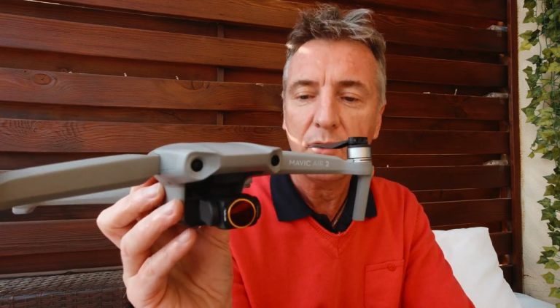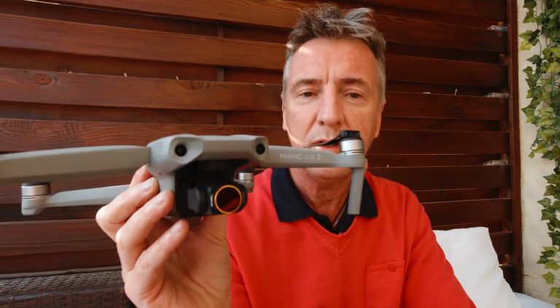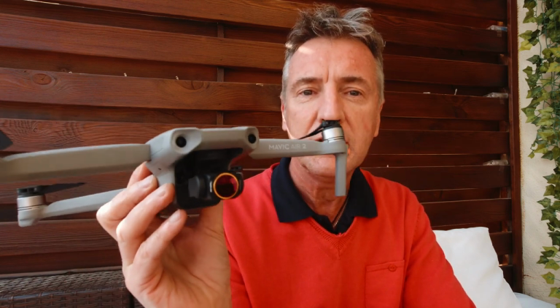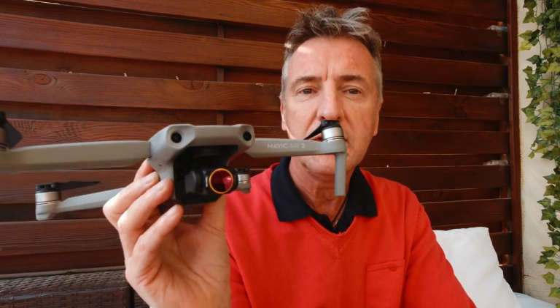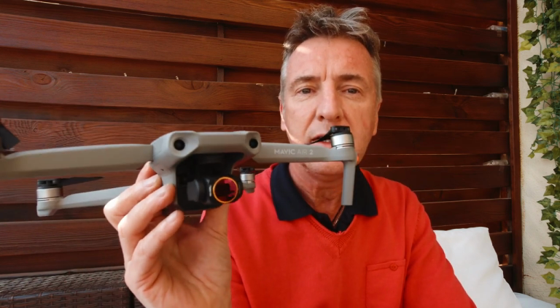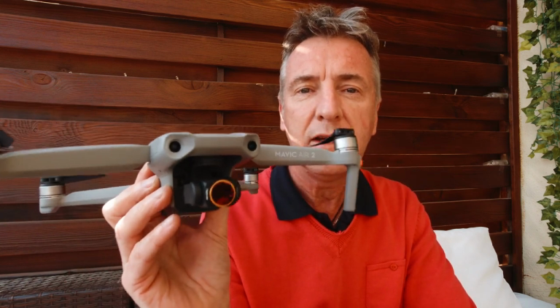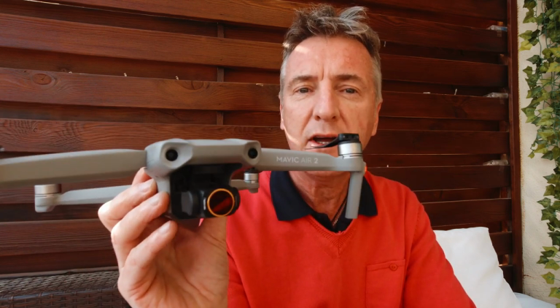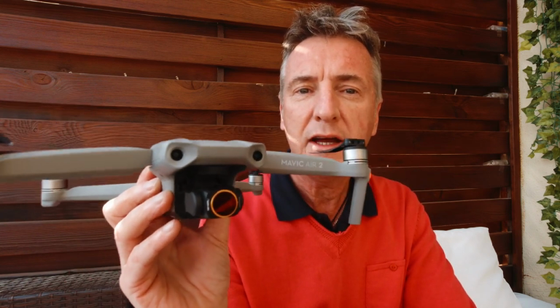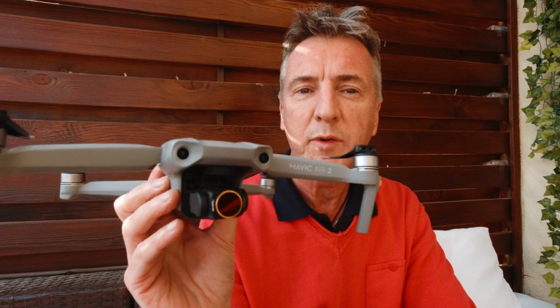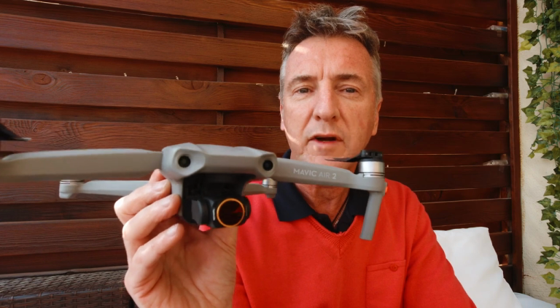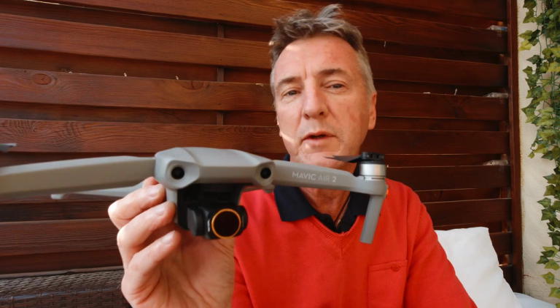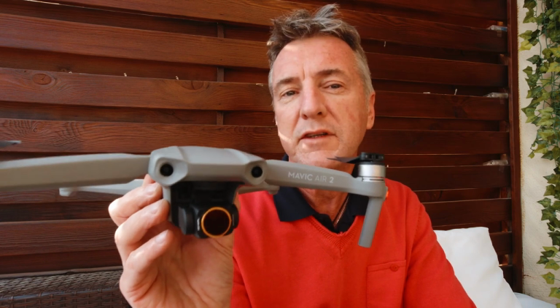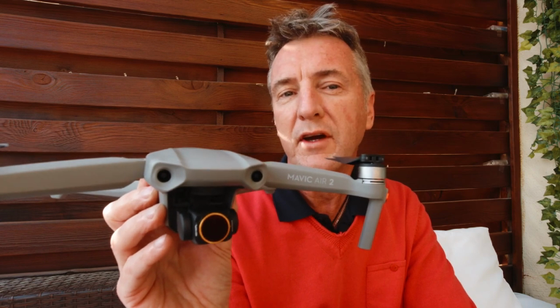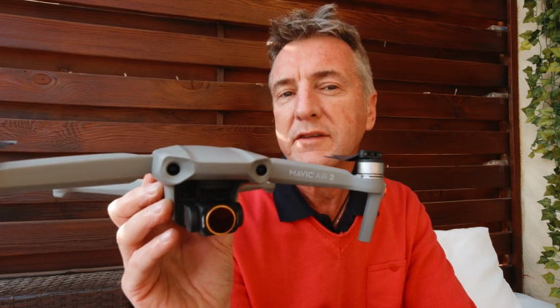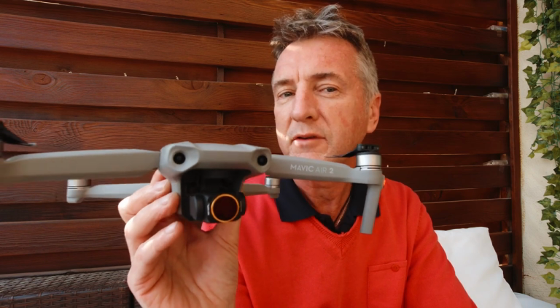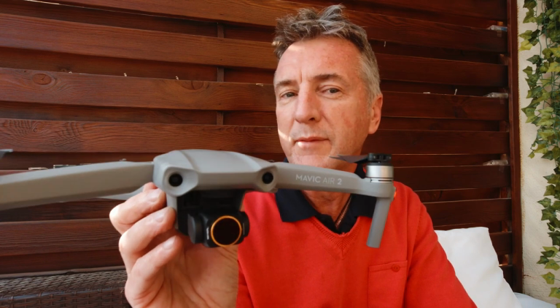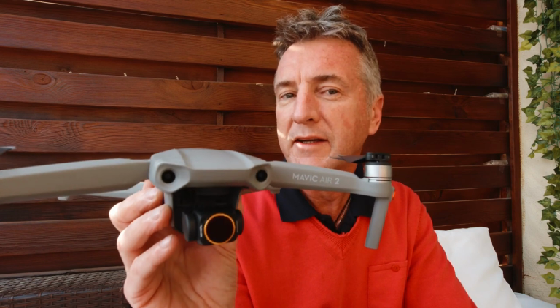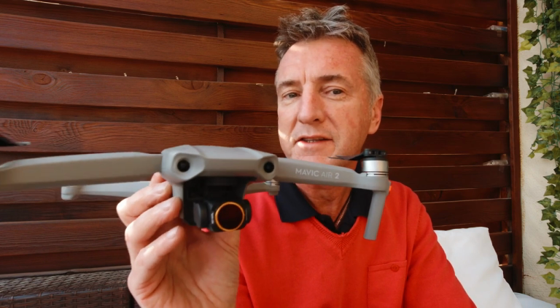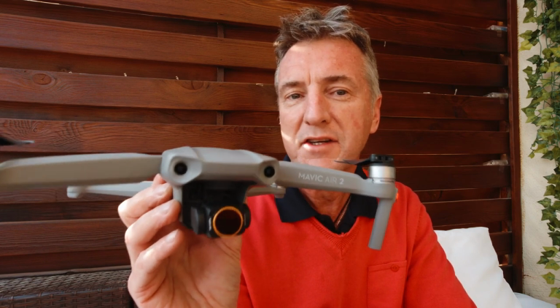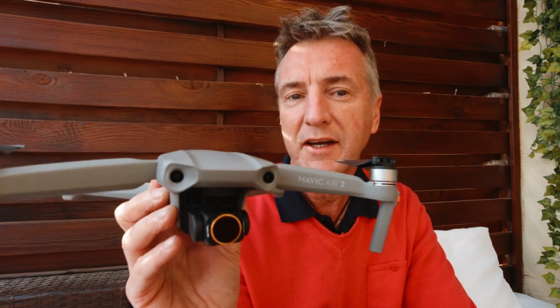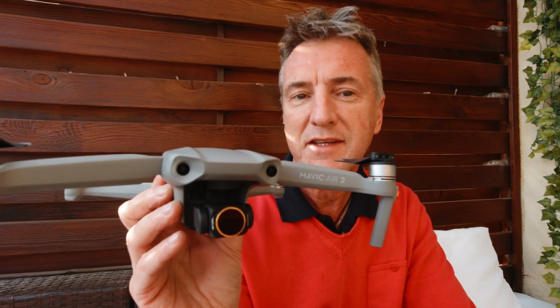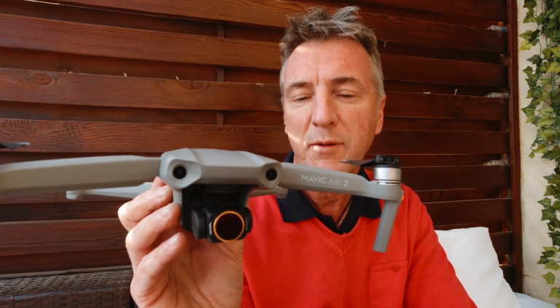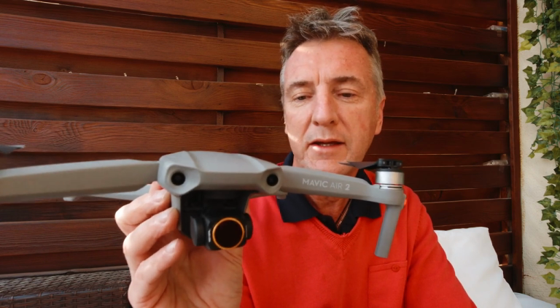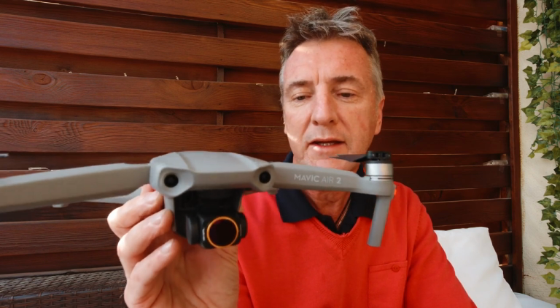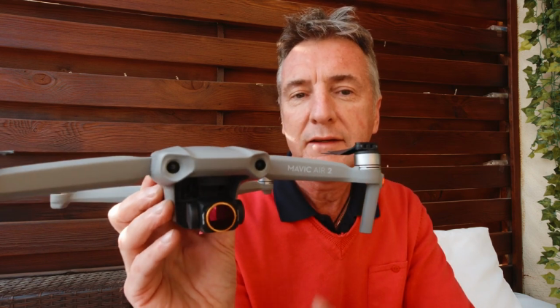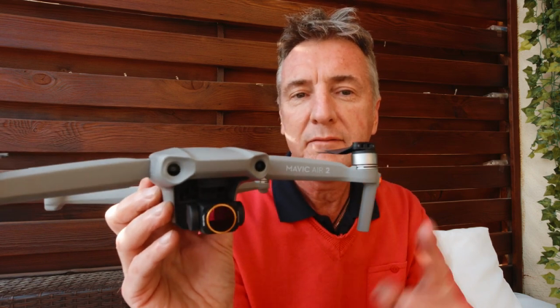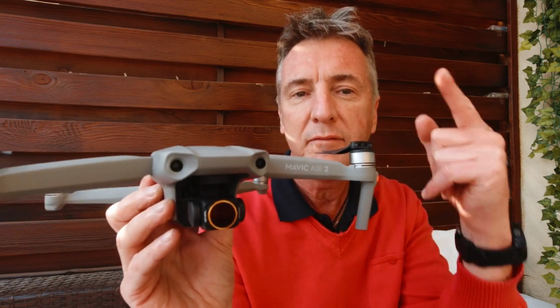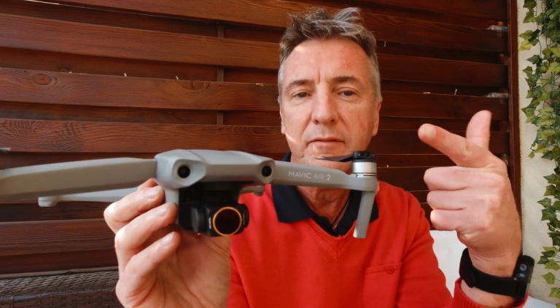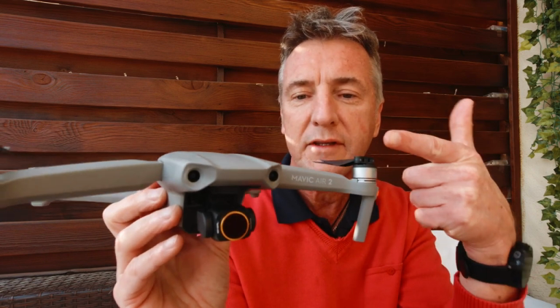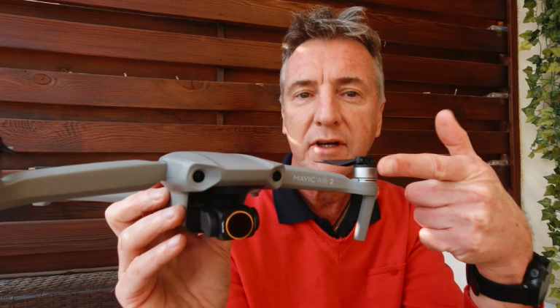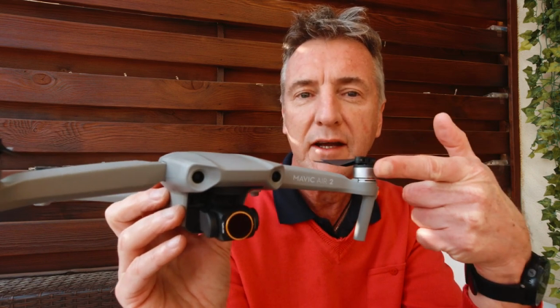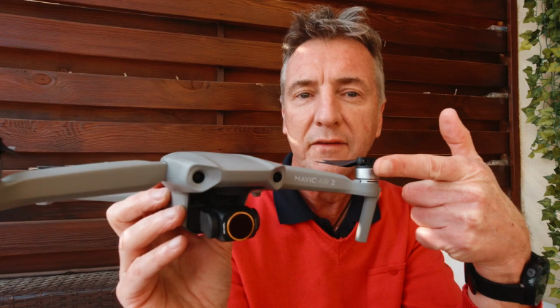So if I can't have a proper FPV drone because I haven't got the money and DJI haven't sent me one, let's try it out.